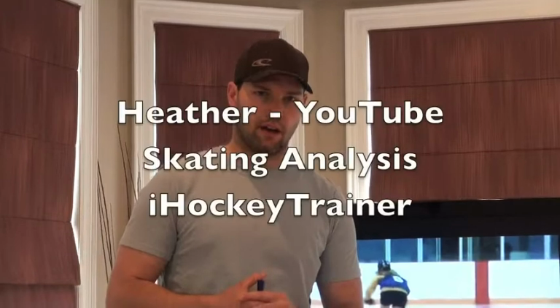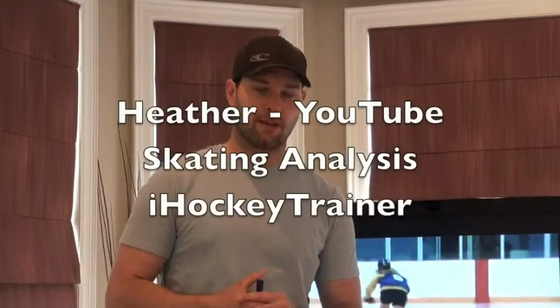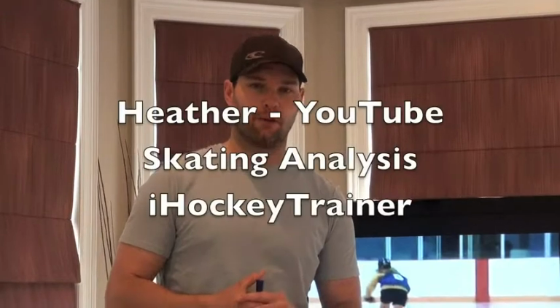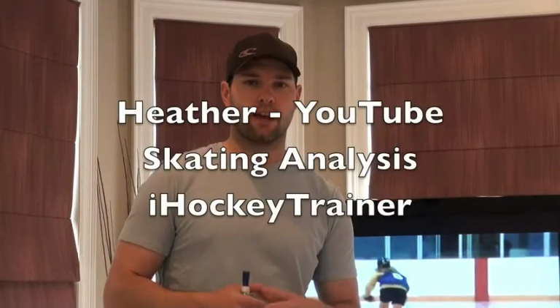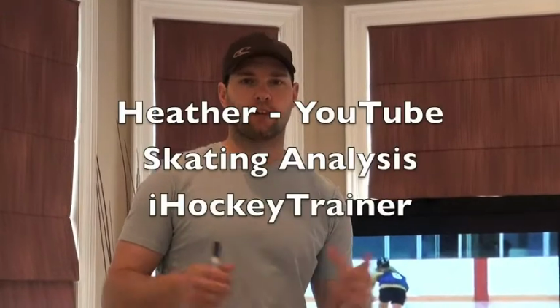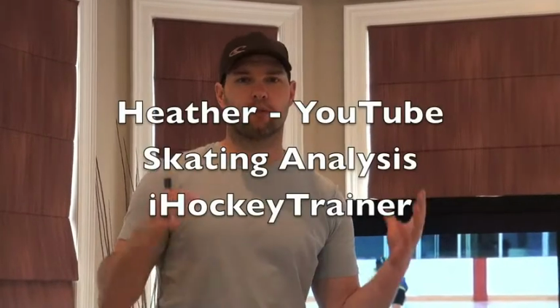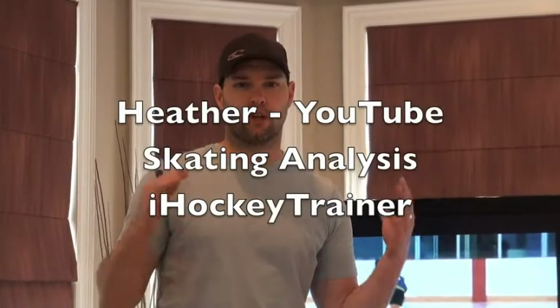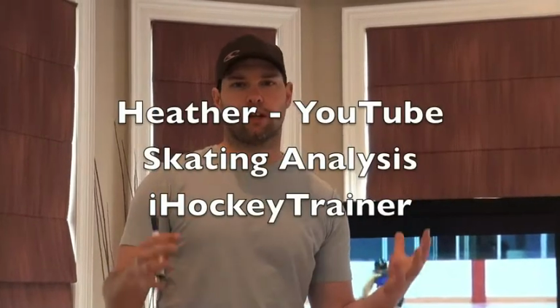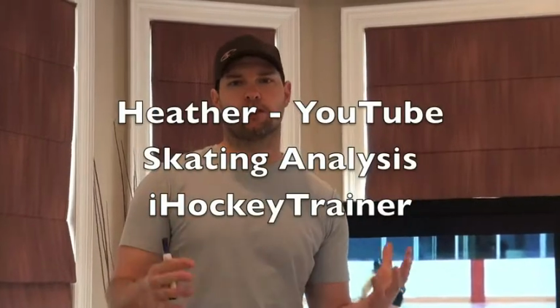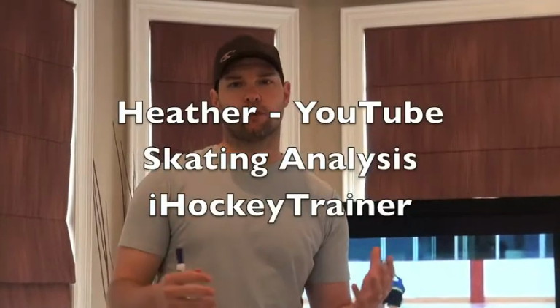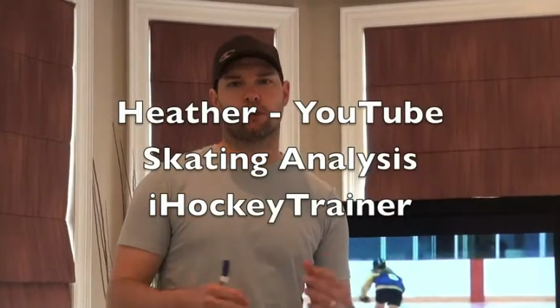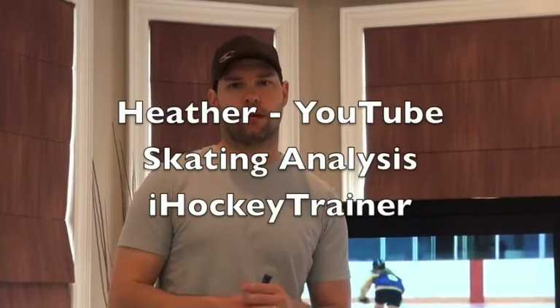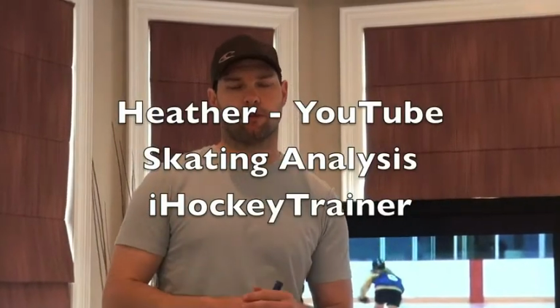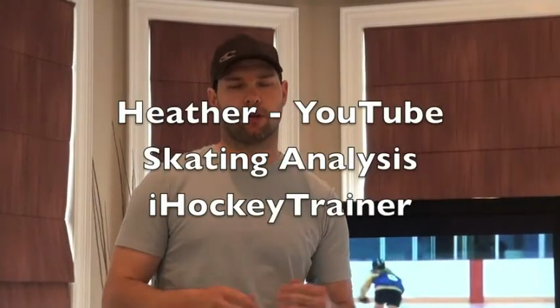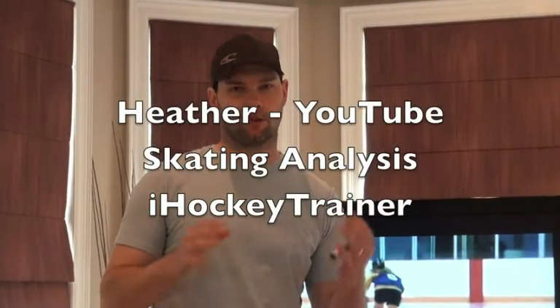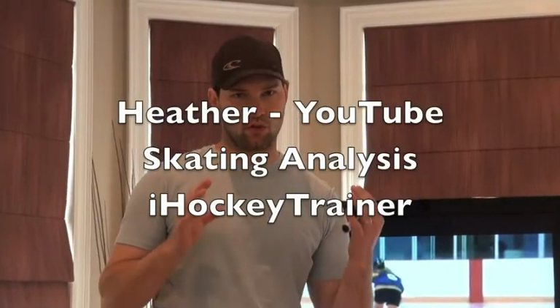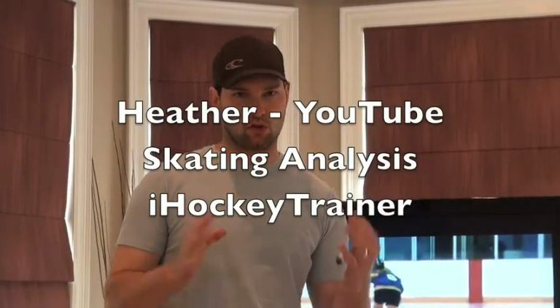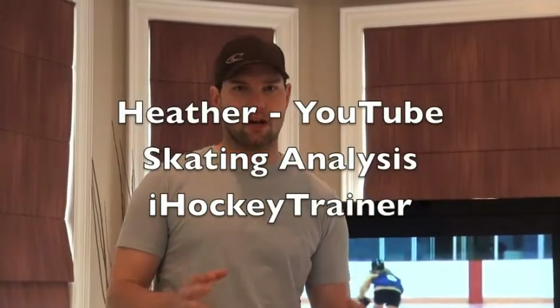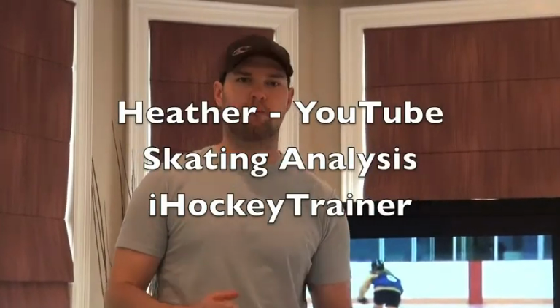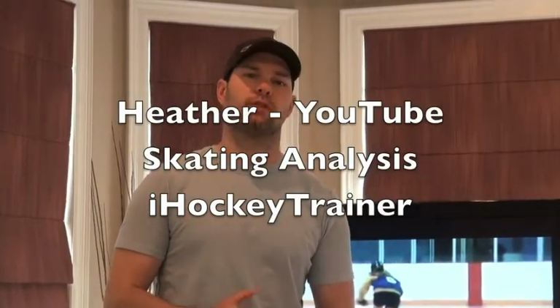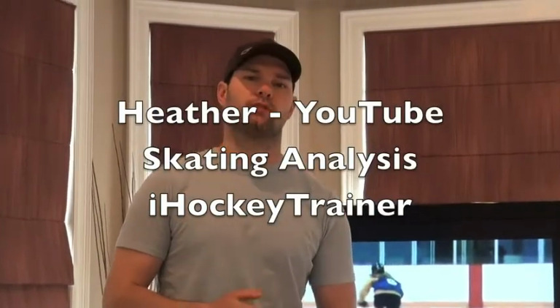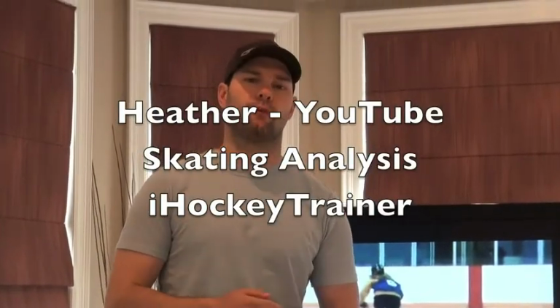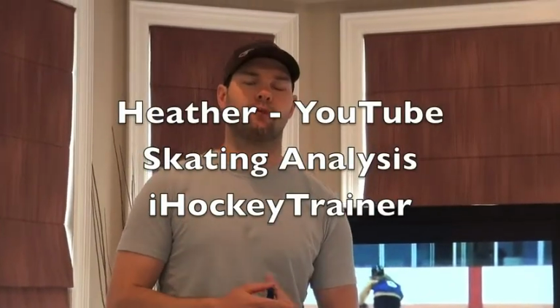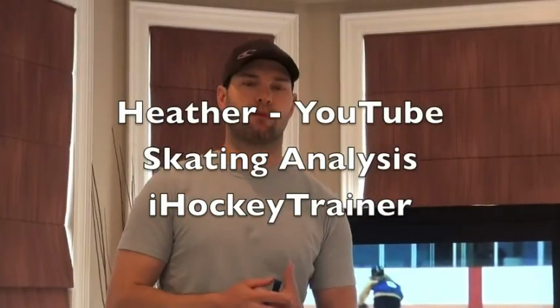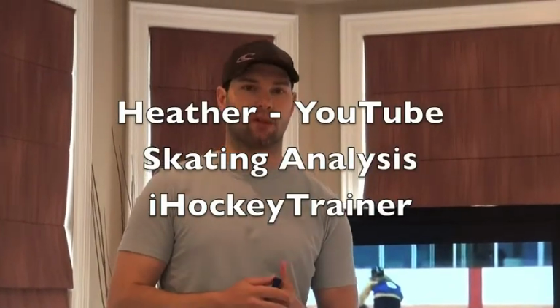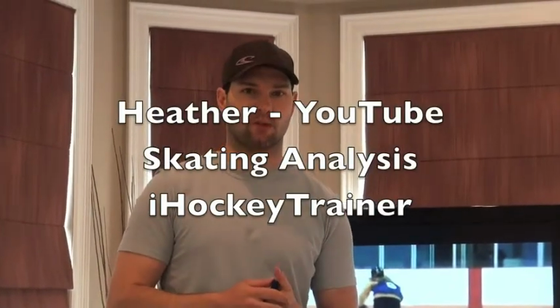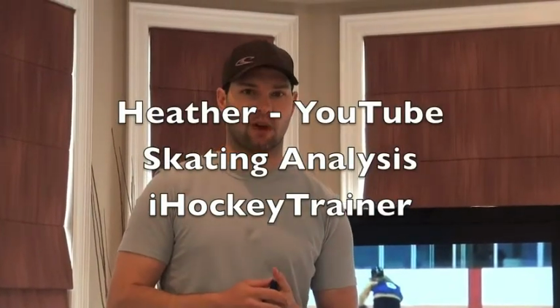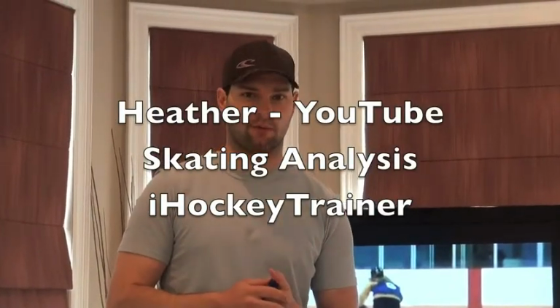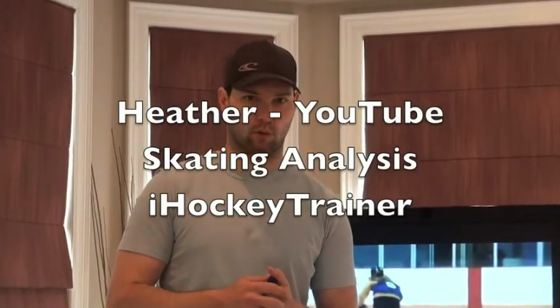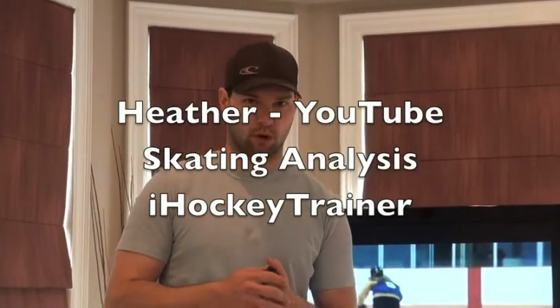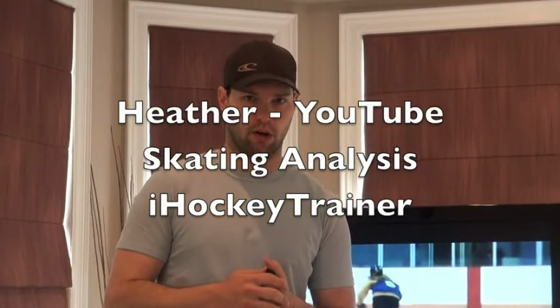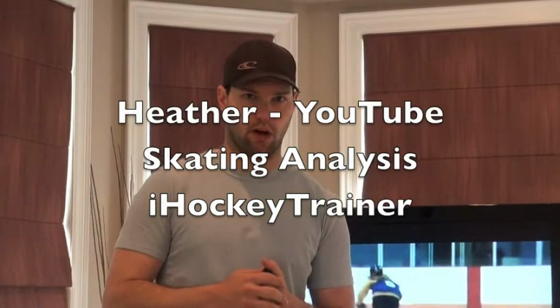Heather, thank you for sending us your tip. You got a good stride, but there's definitely some things you have to work on.